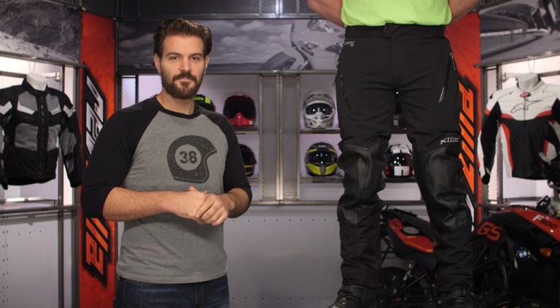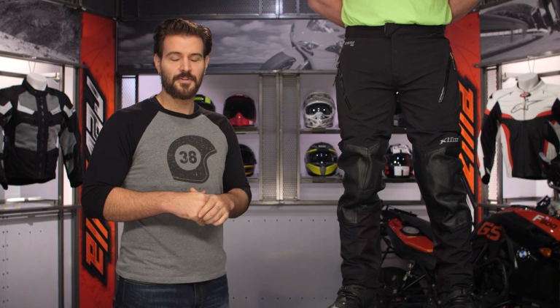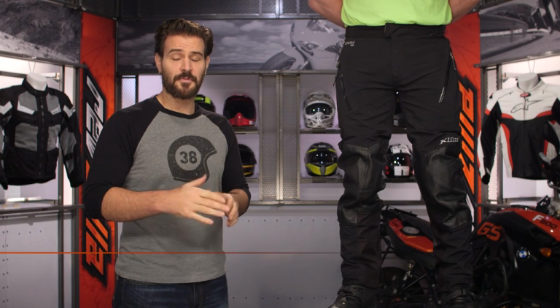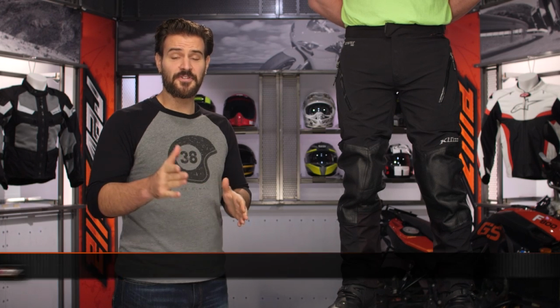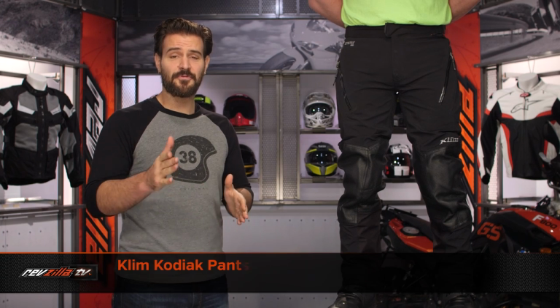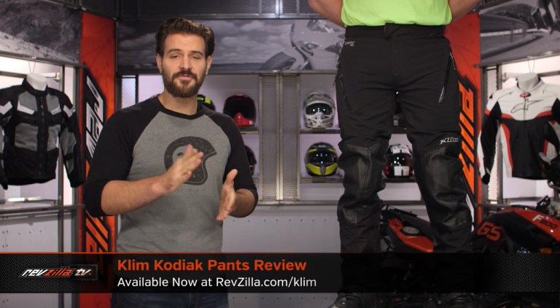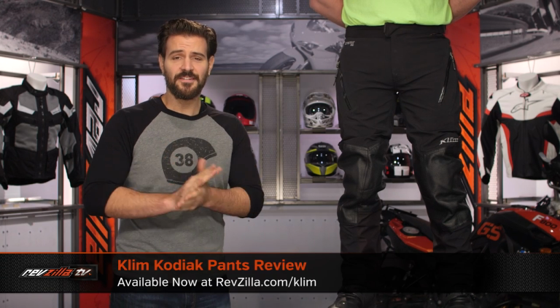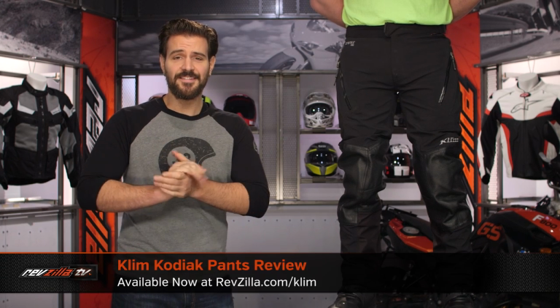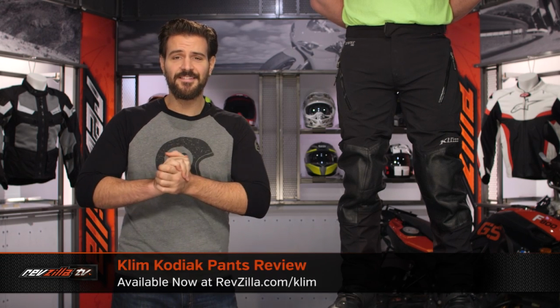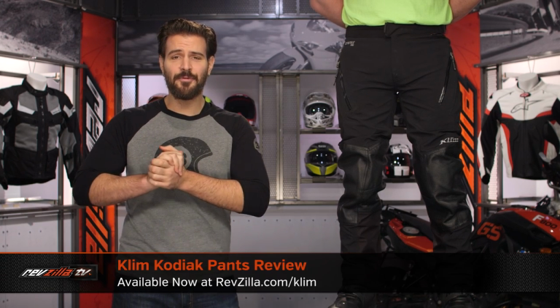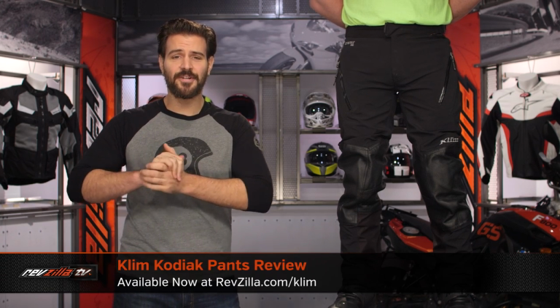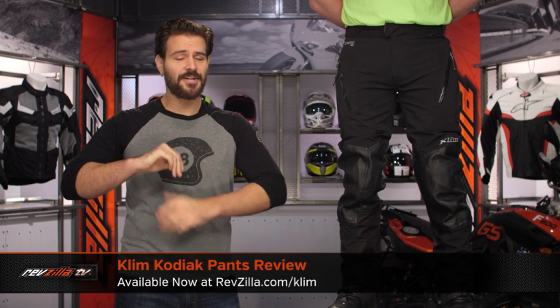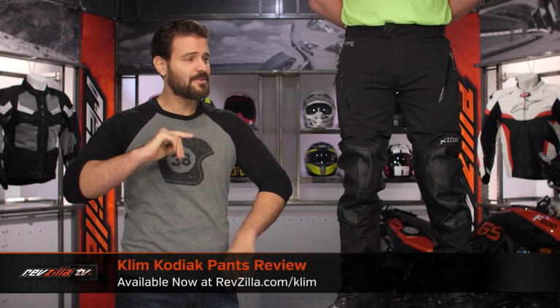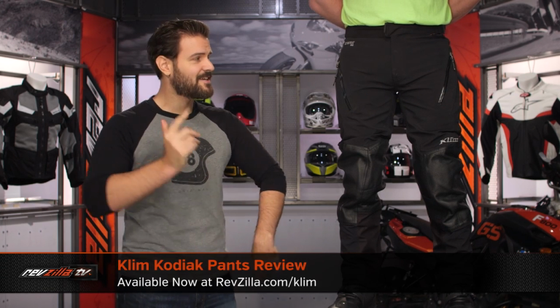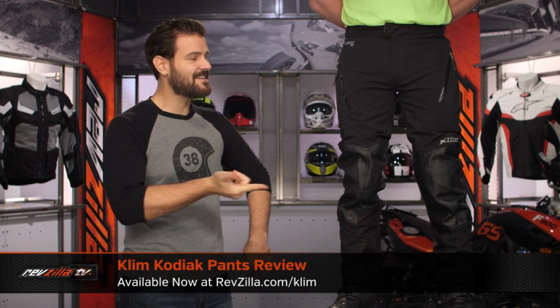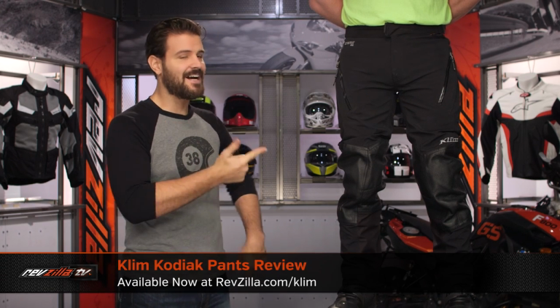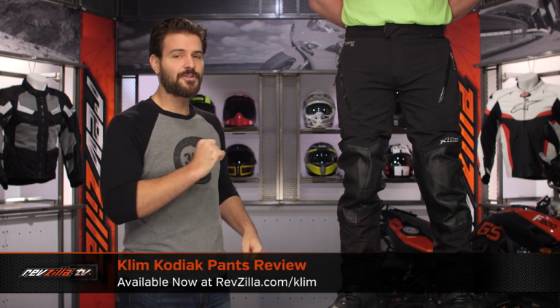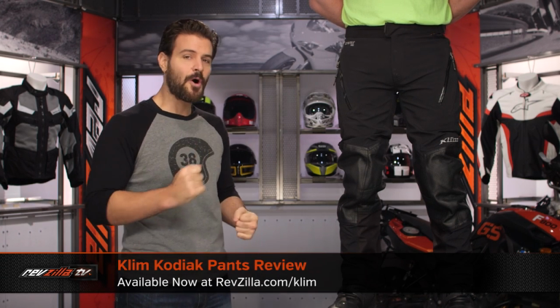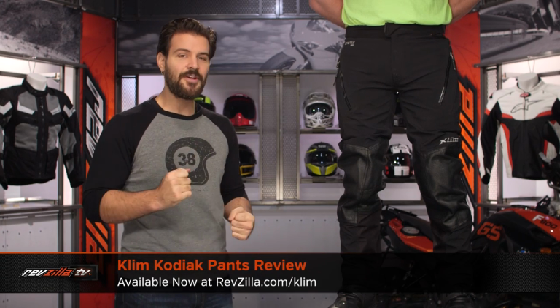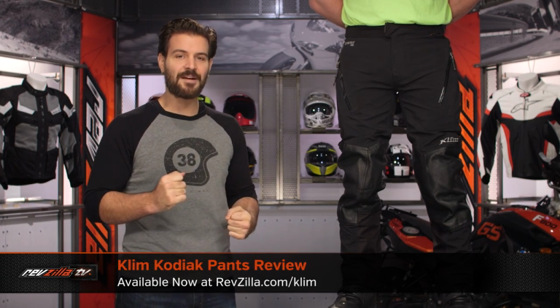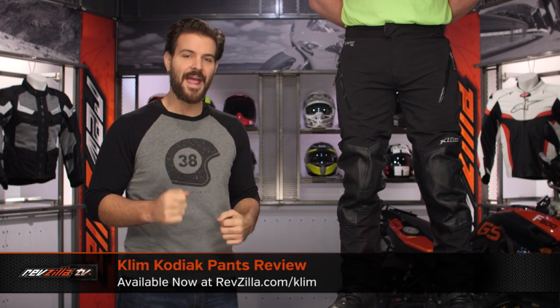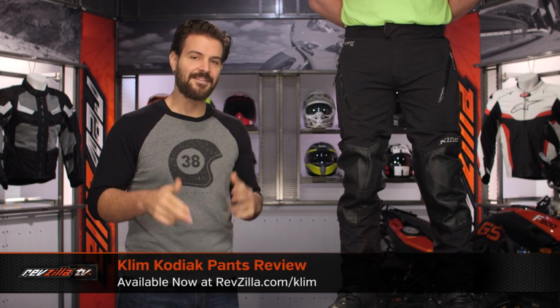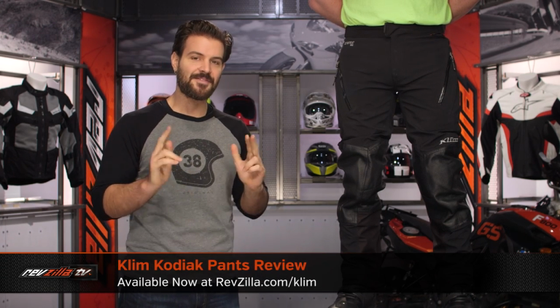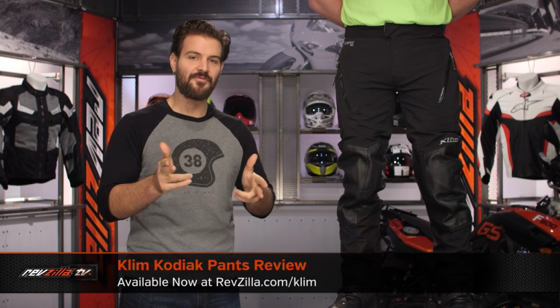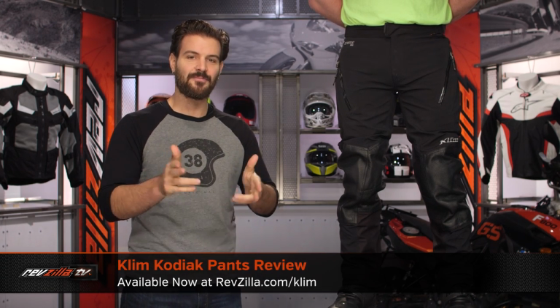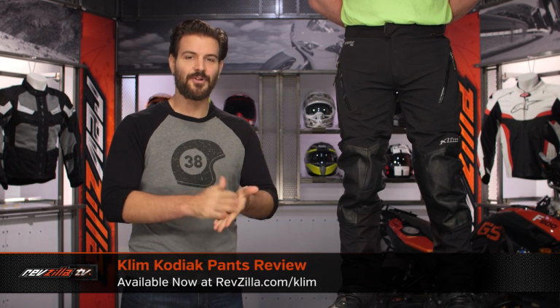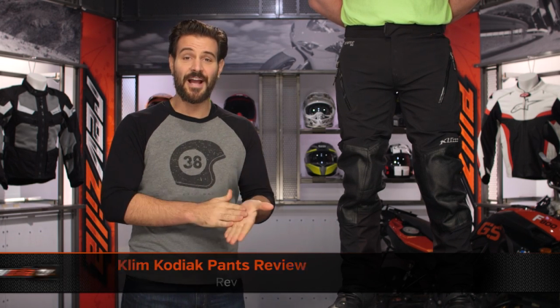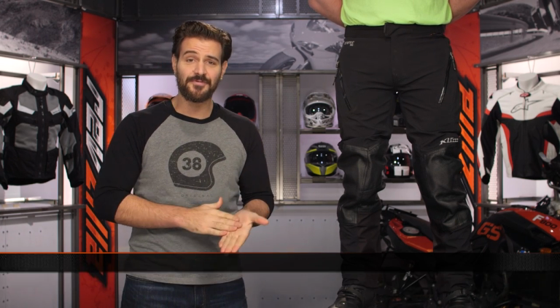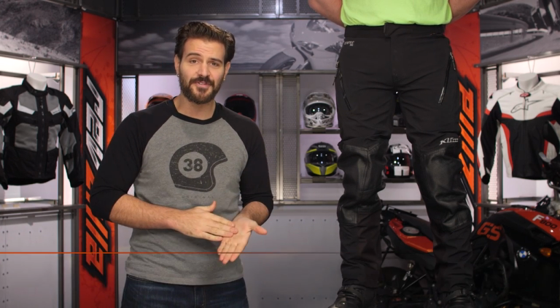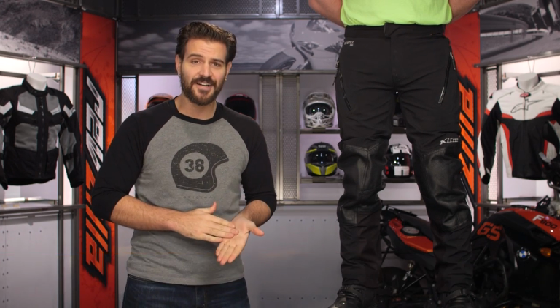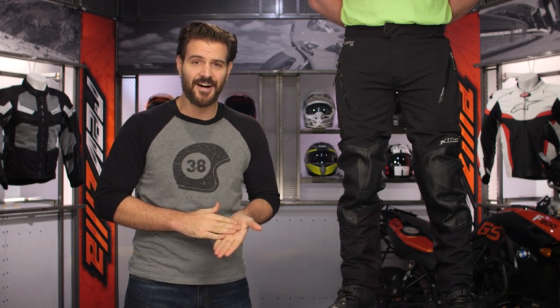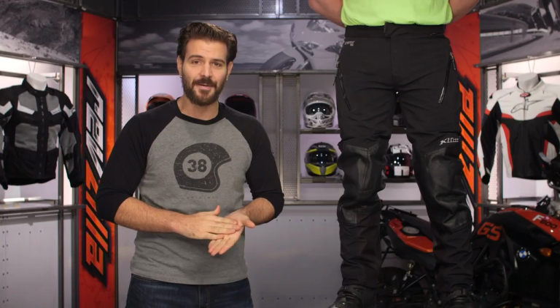Spurgeon here with RevZilla and today we're going to take a look at the Klim Kodiak pants available at RevZilla.com.